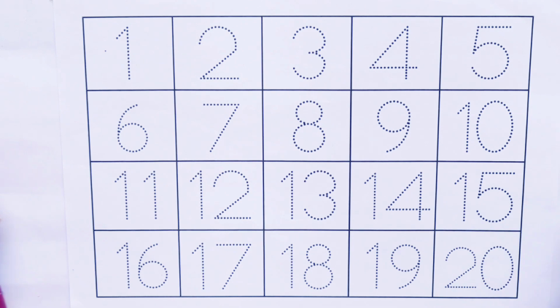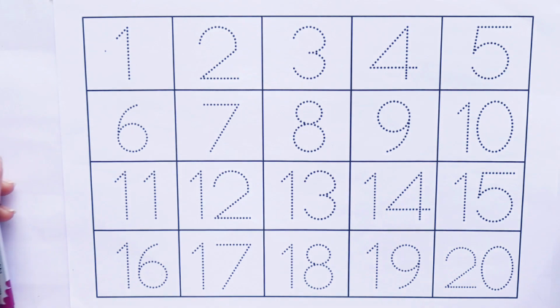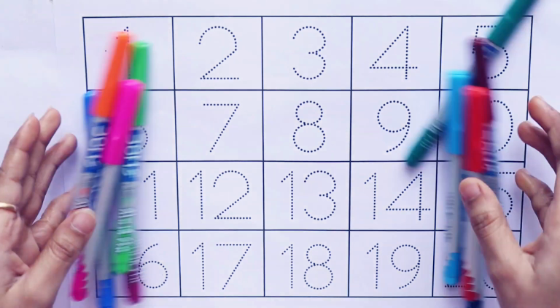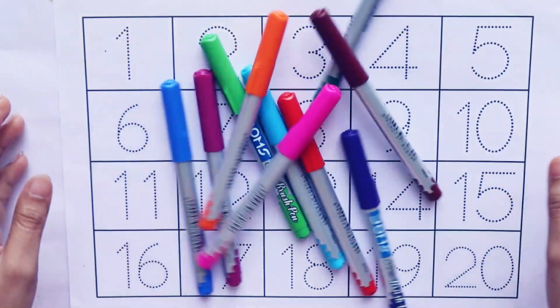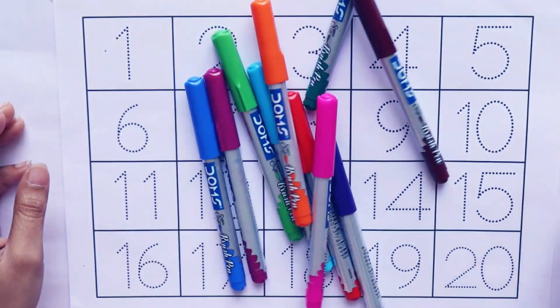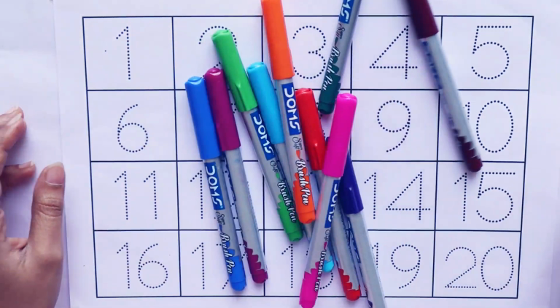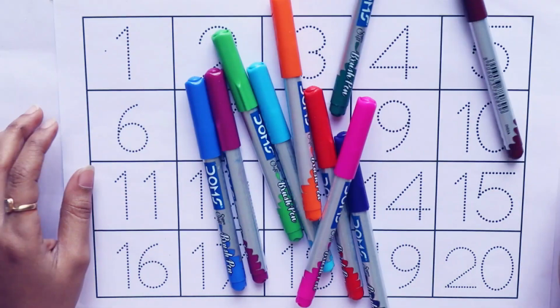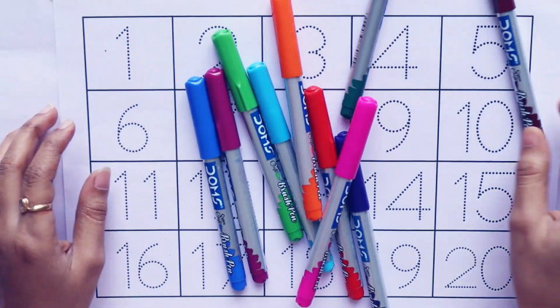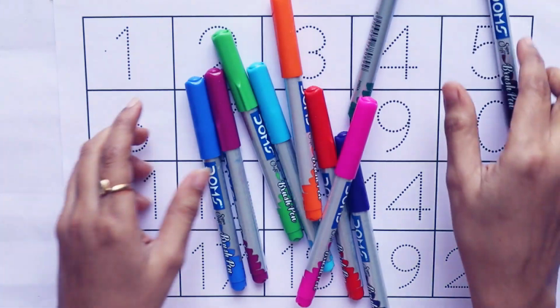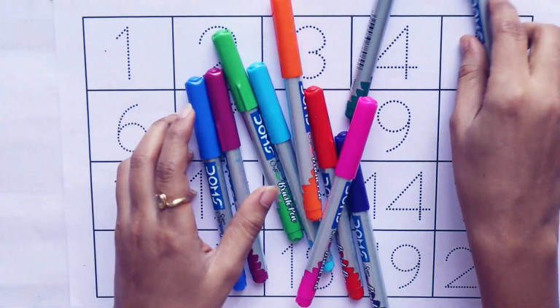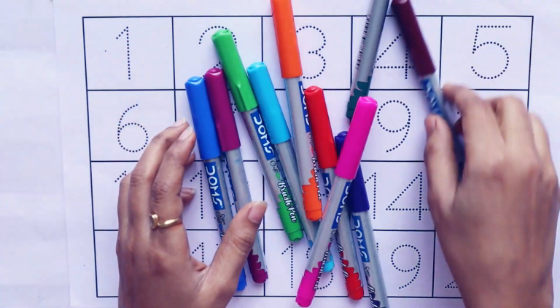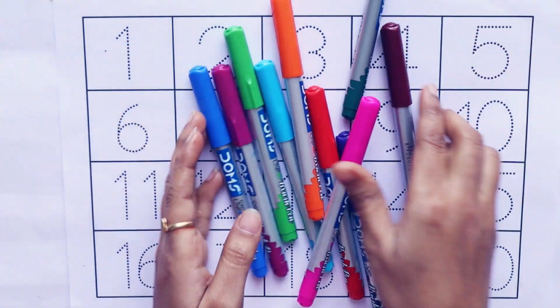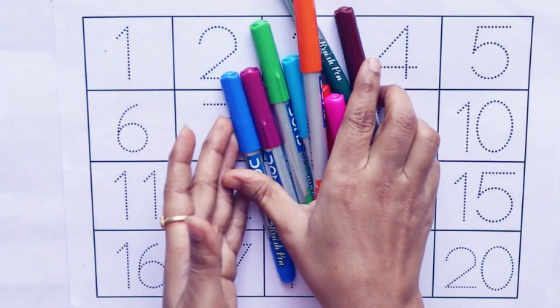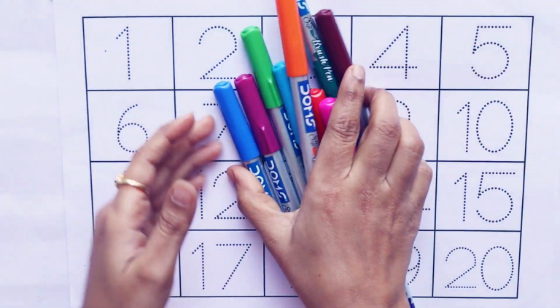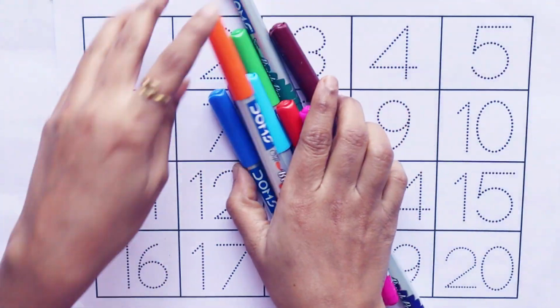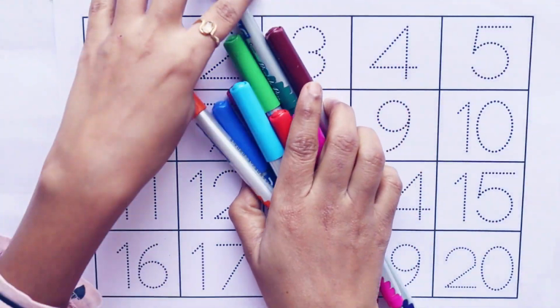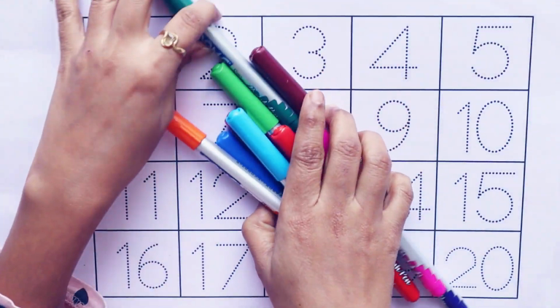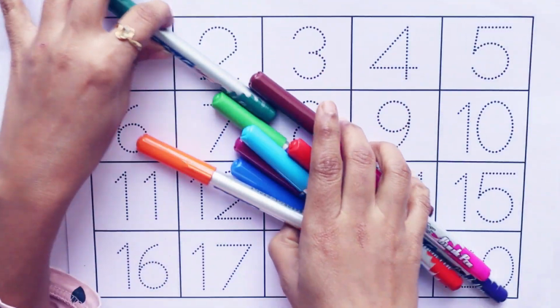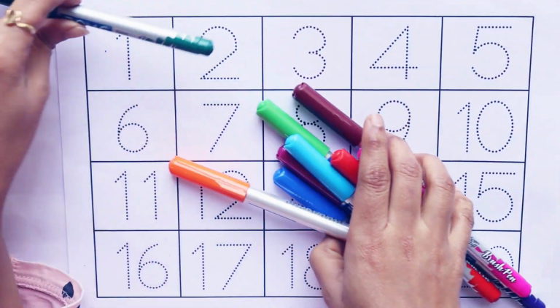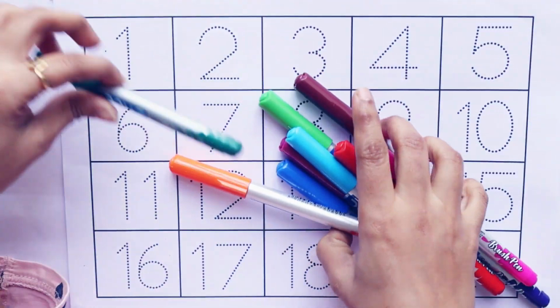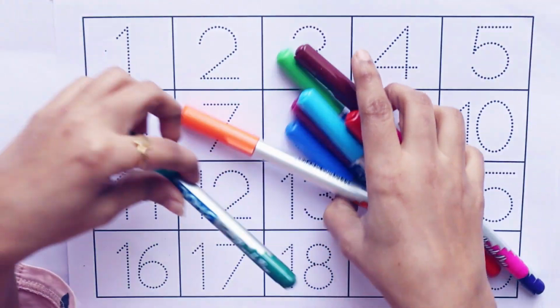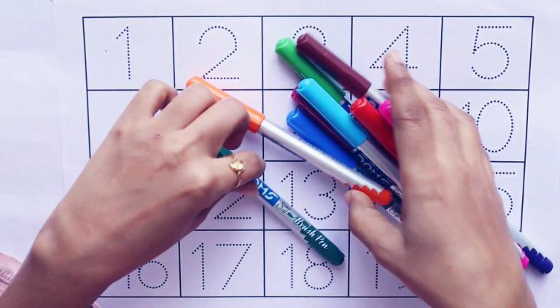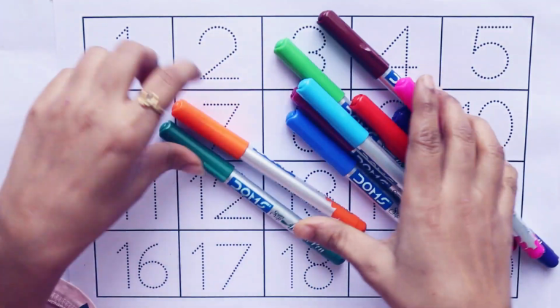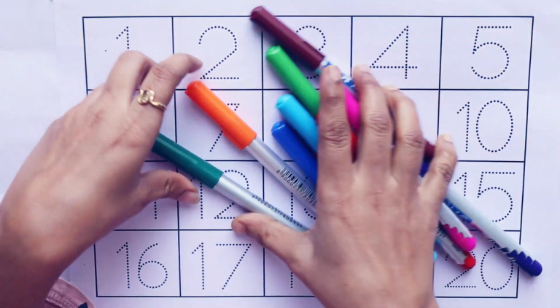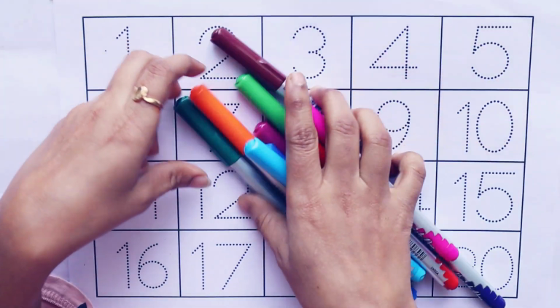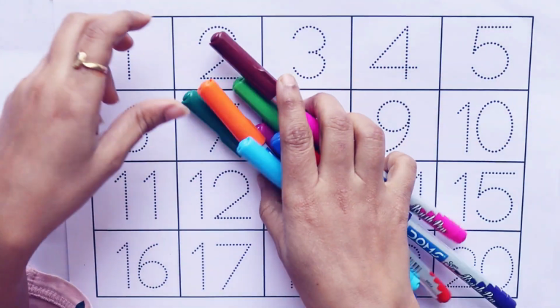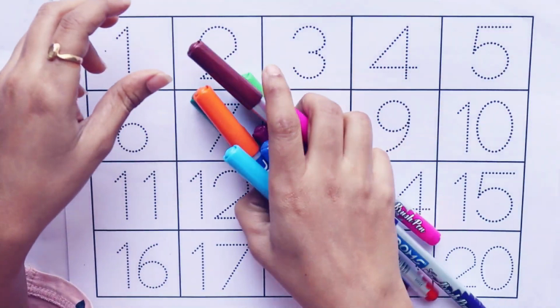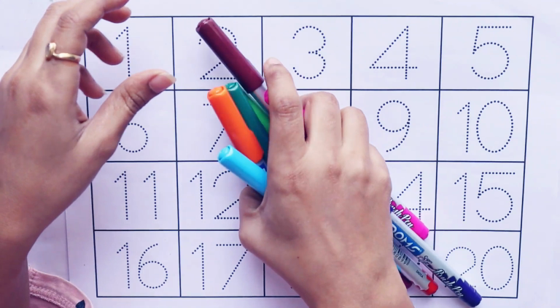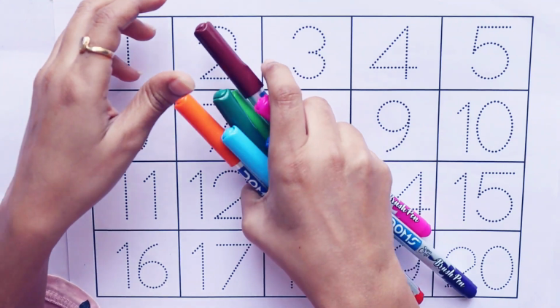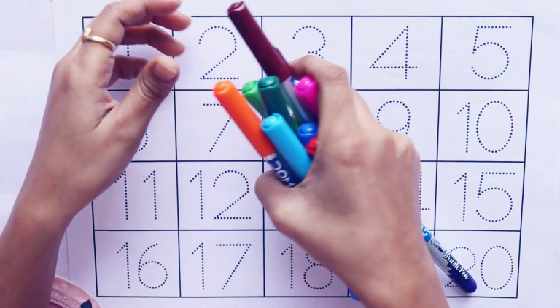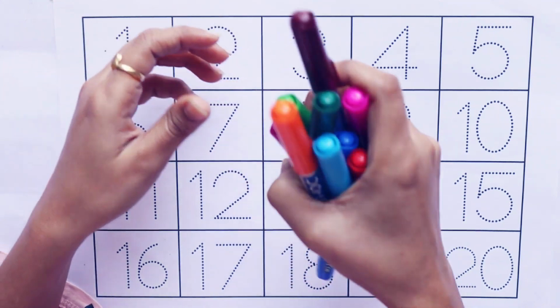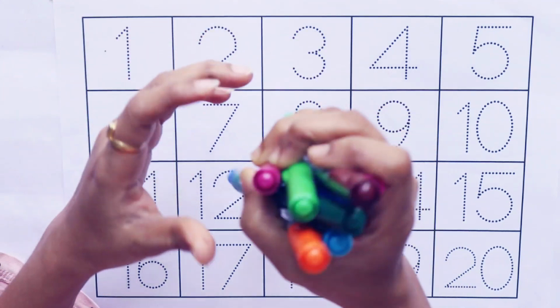Hello kids, let's learn and color 1 to 20 numbers.